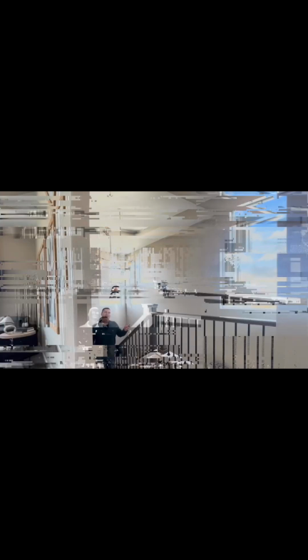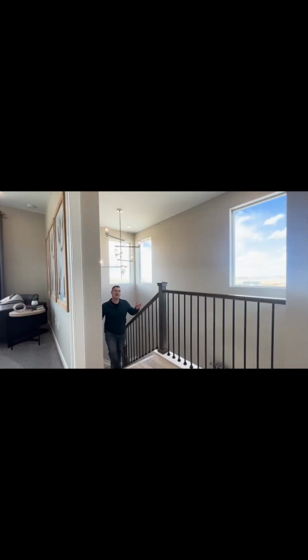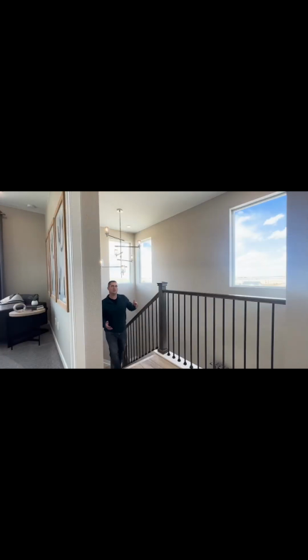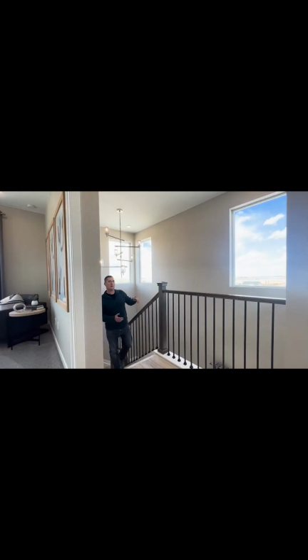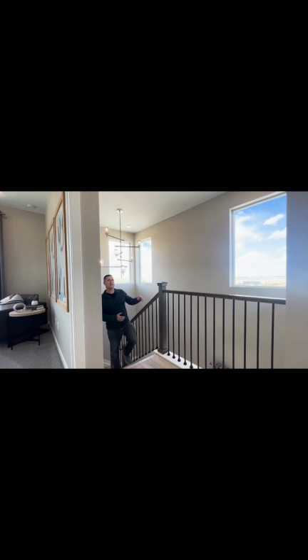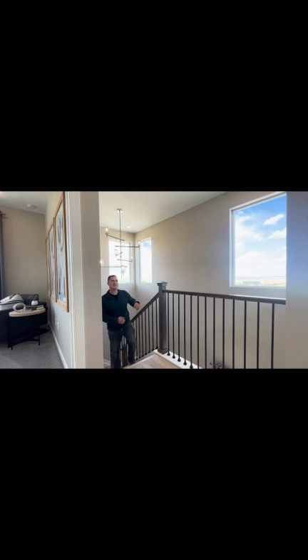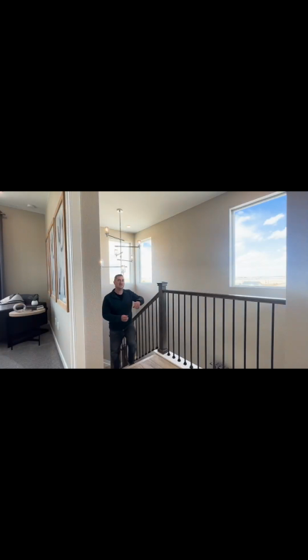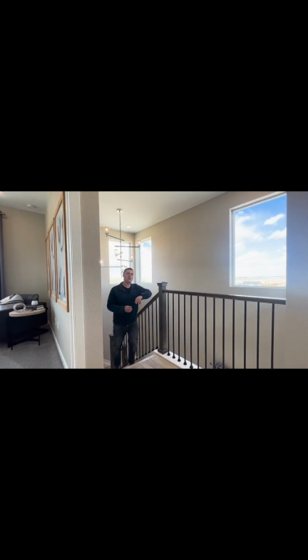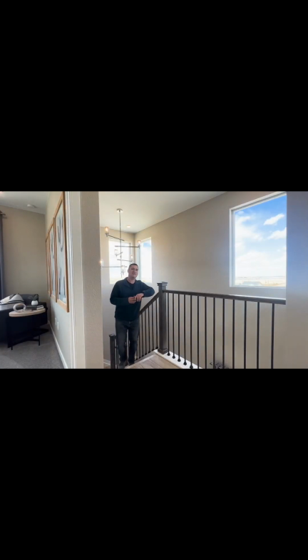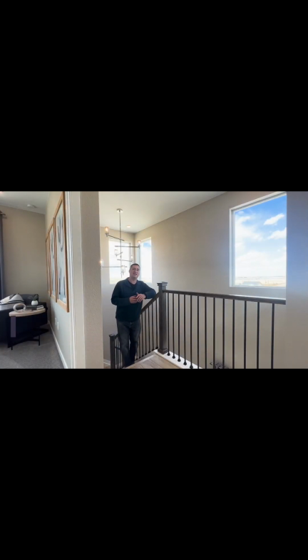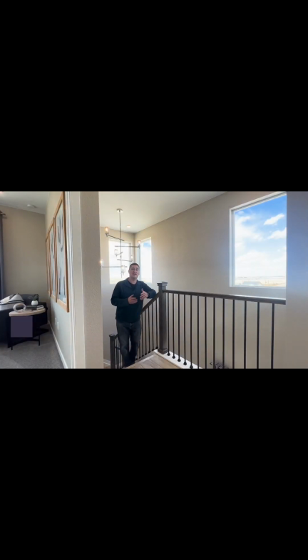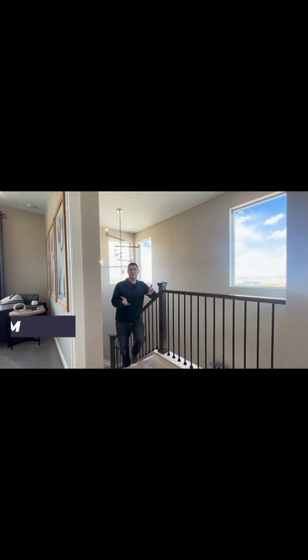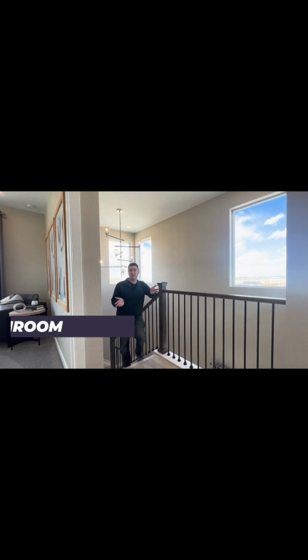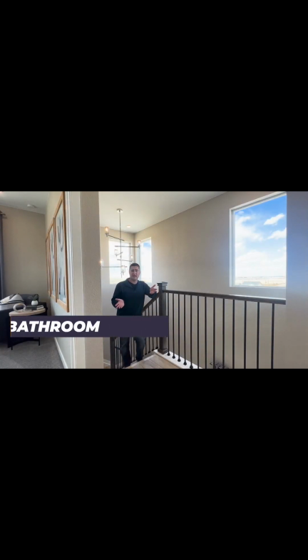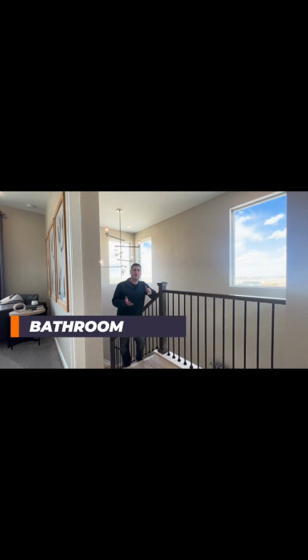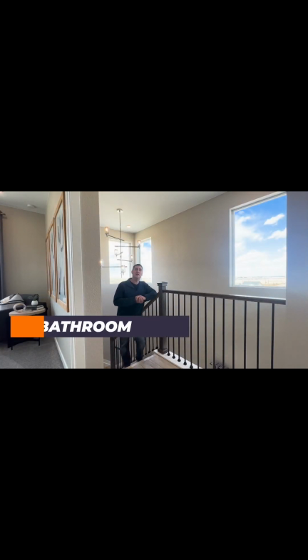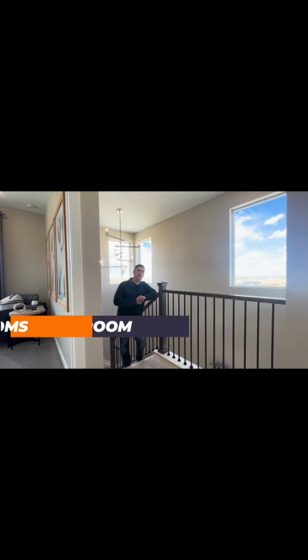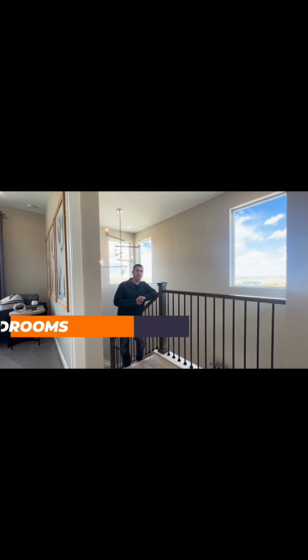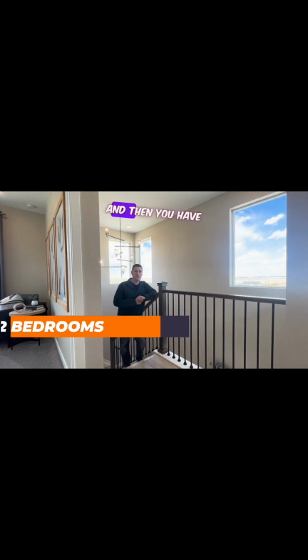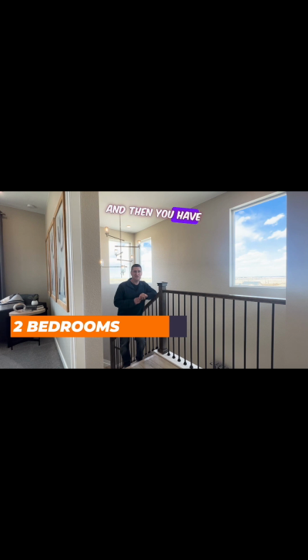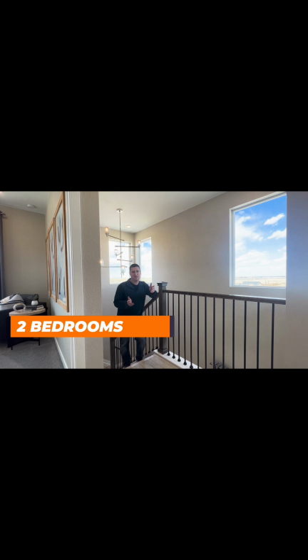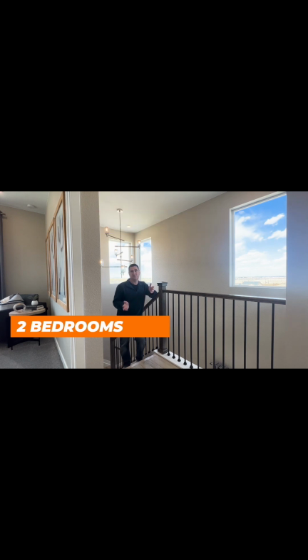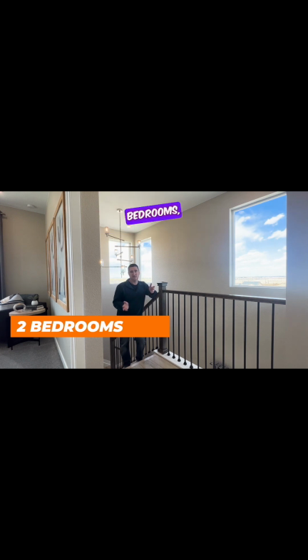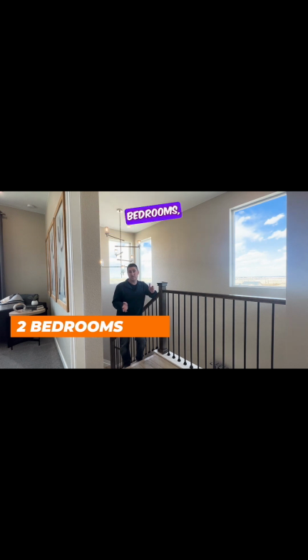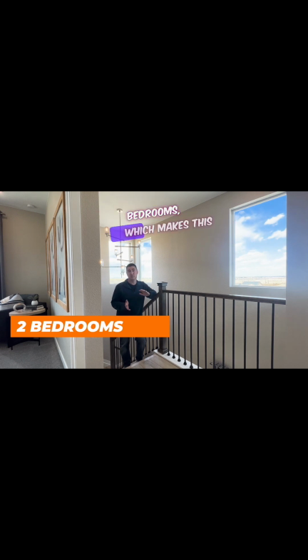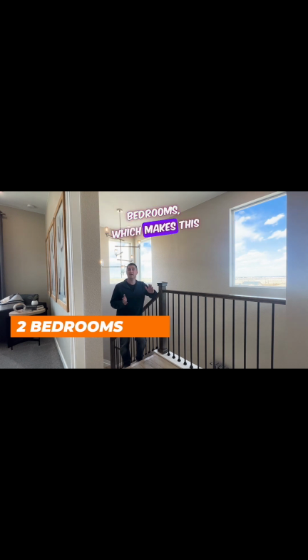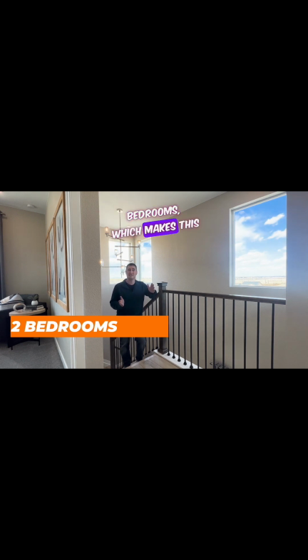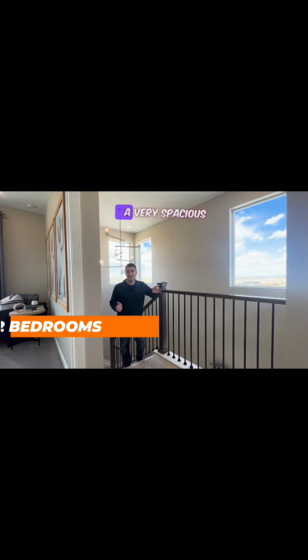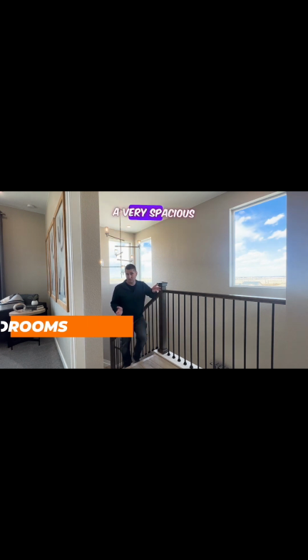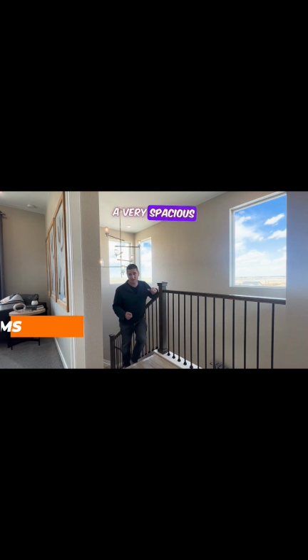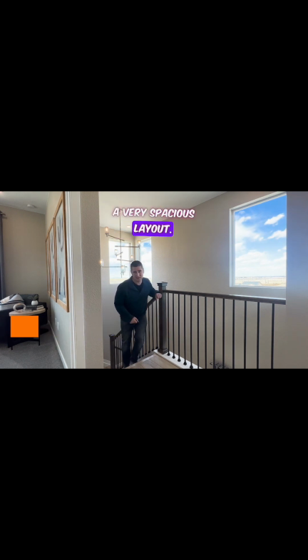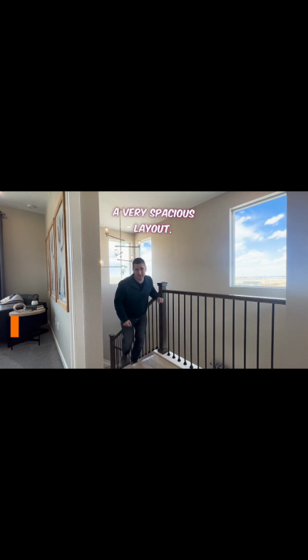As we walk upstairs, we're going to find not only a bathroom, but two additional bedrooms, which makes this a very spacious layout.